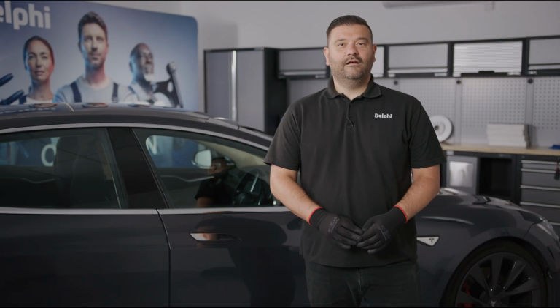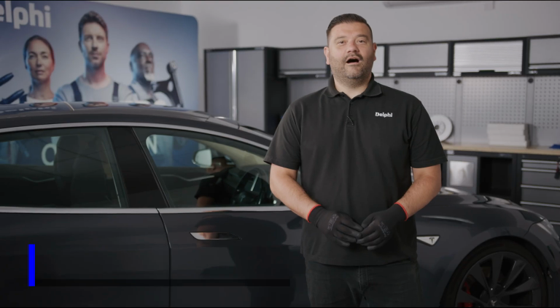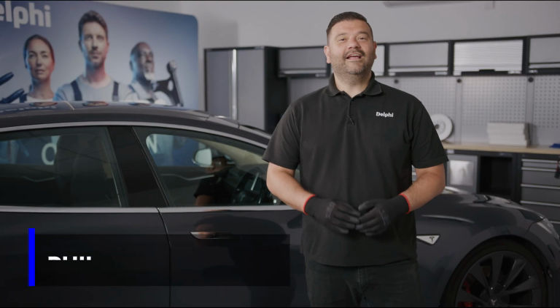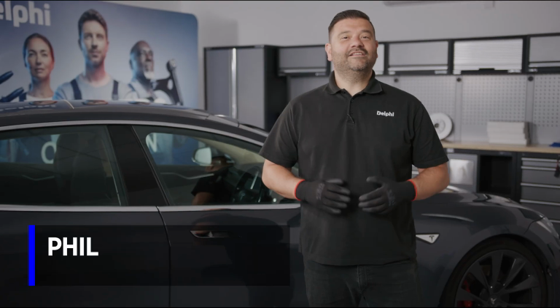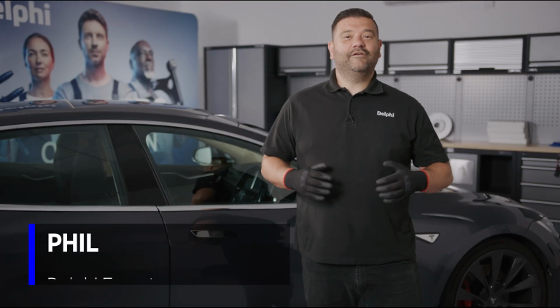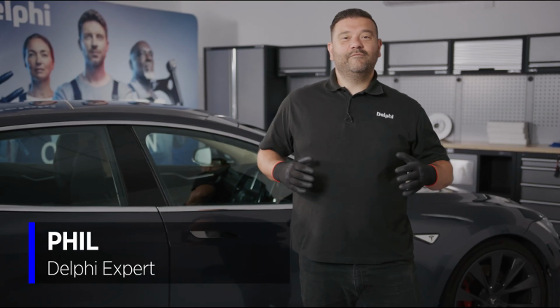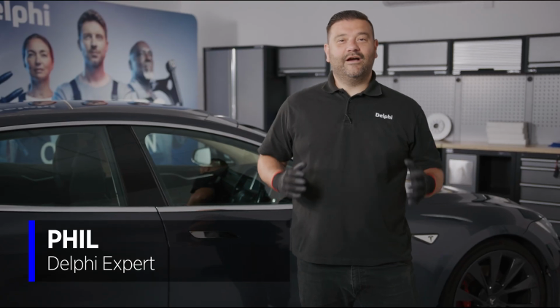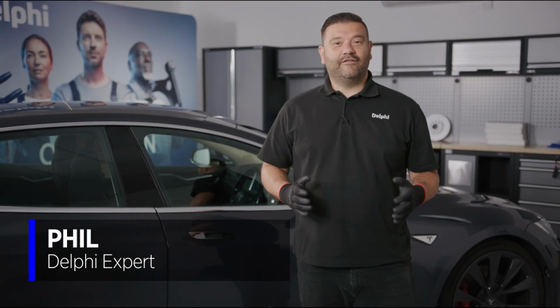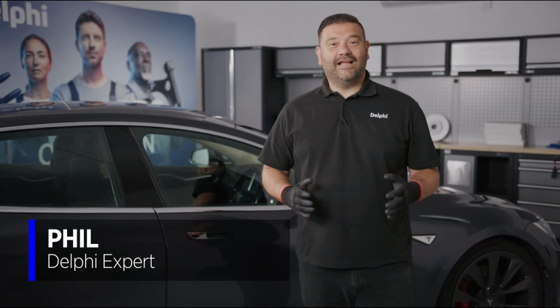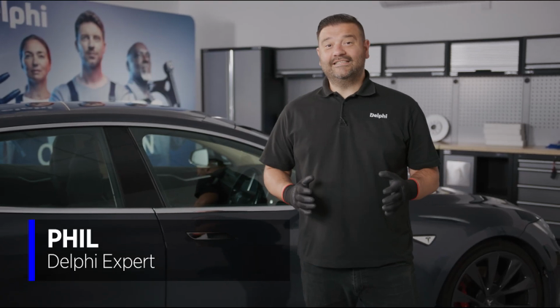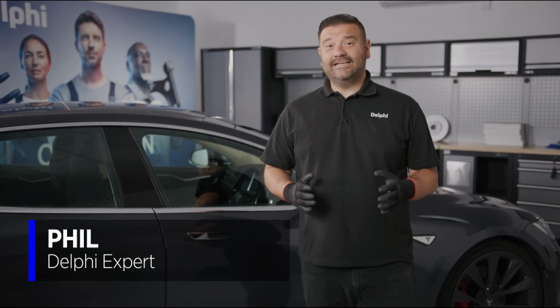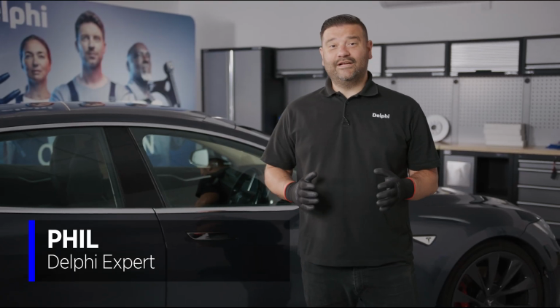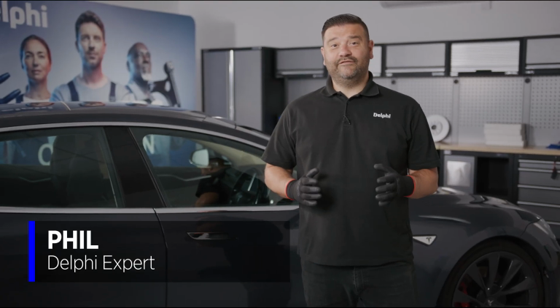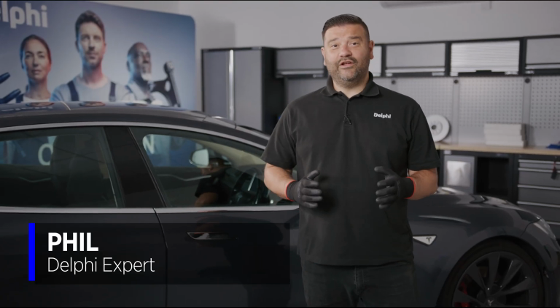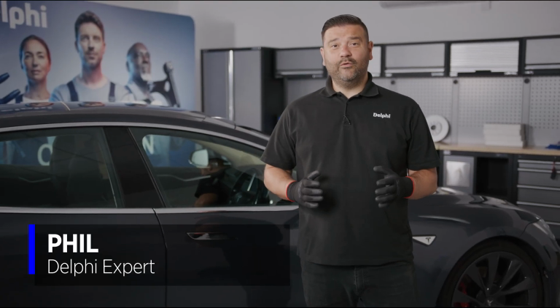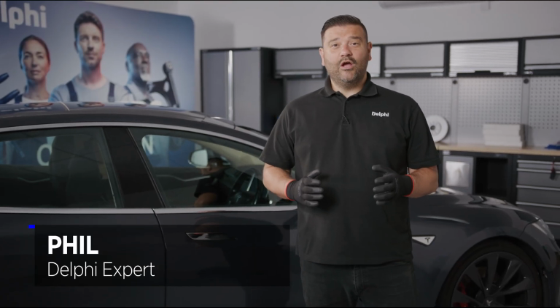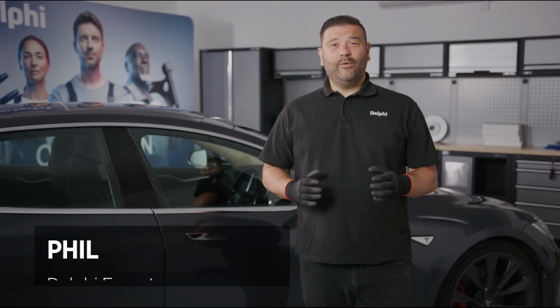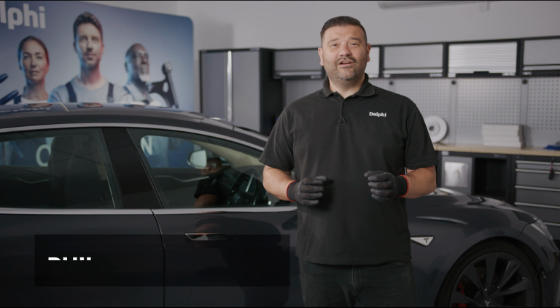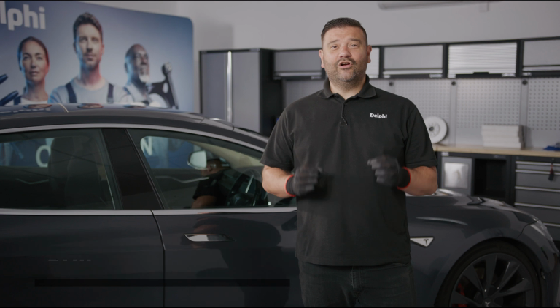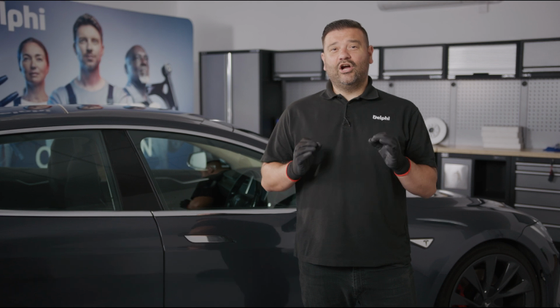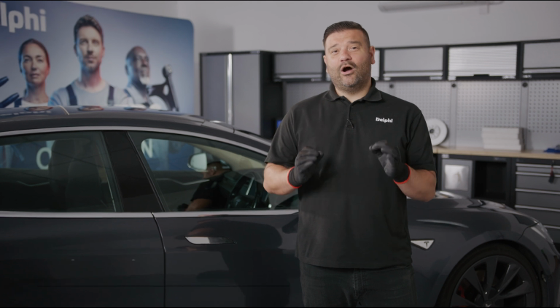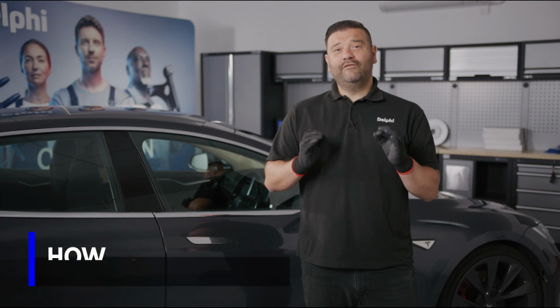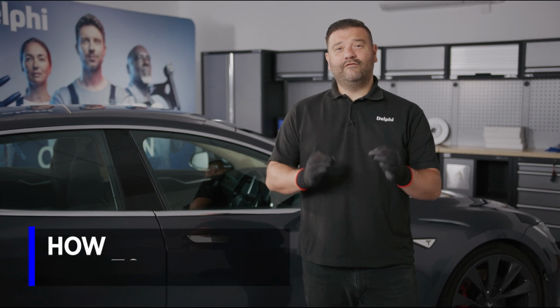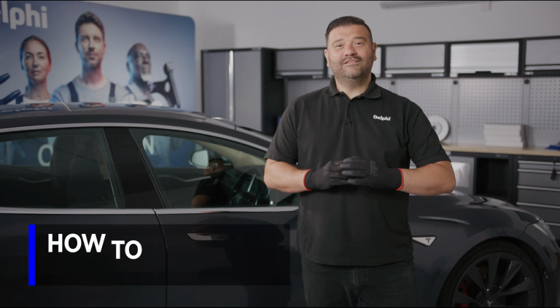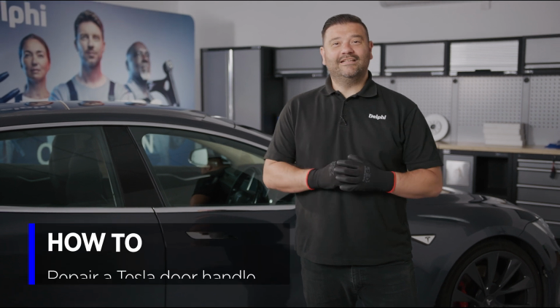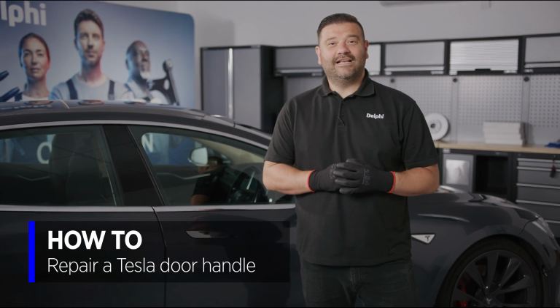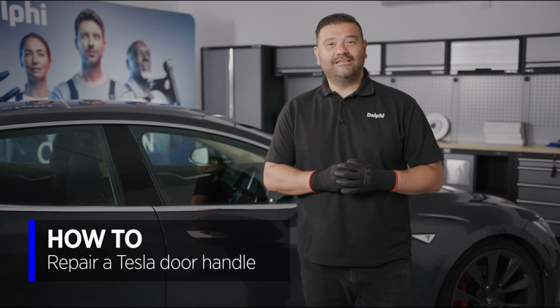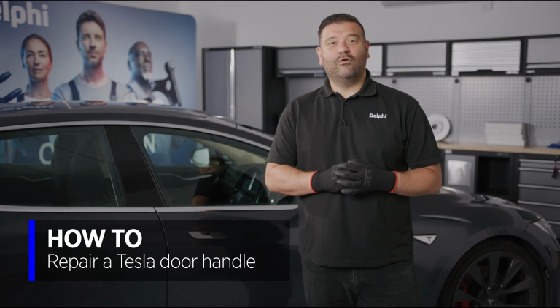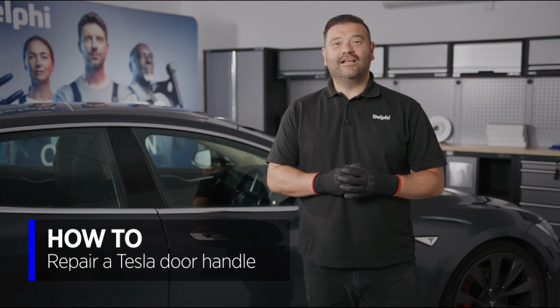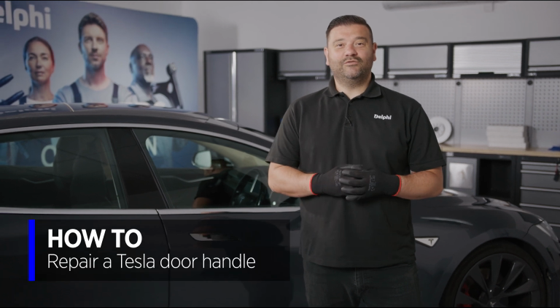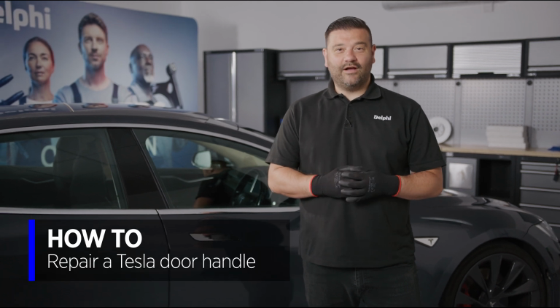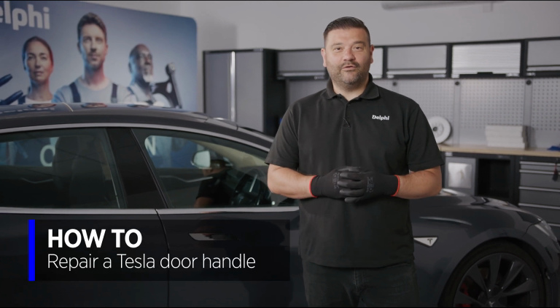Hi, it's Phil from Delphi and in today's how-to video we're going to look at a common fault in a Tesla Model S door handle.